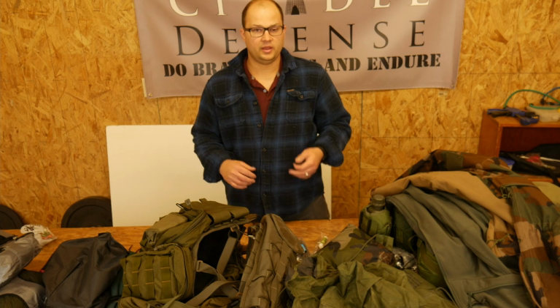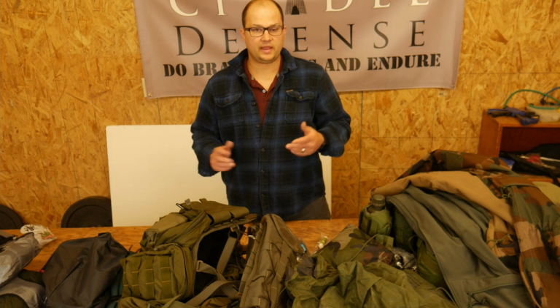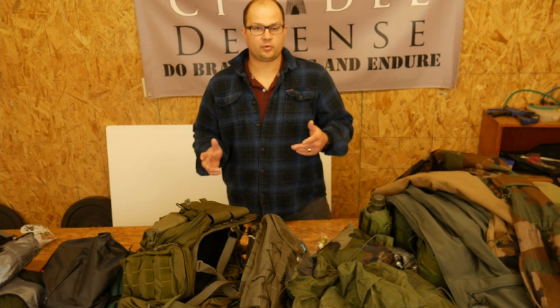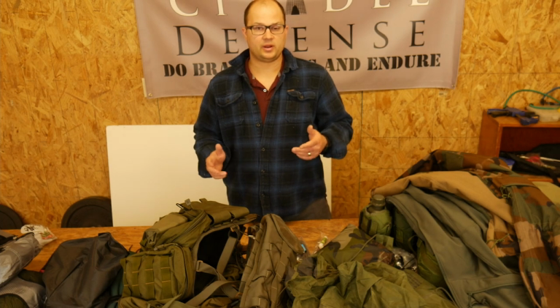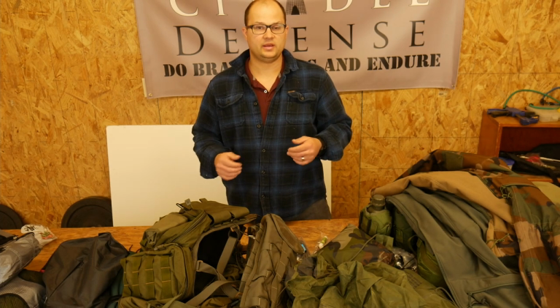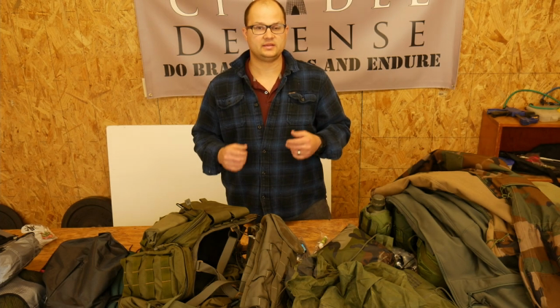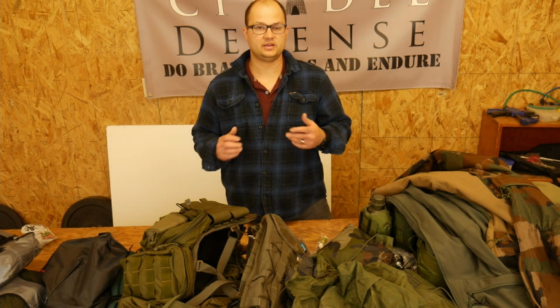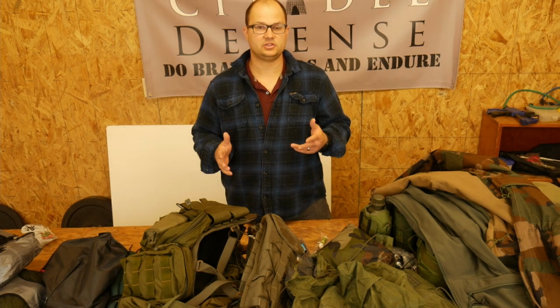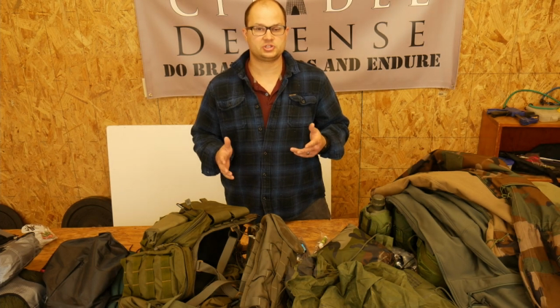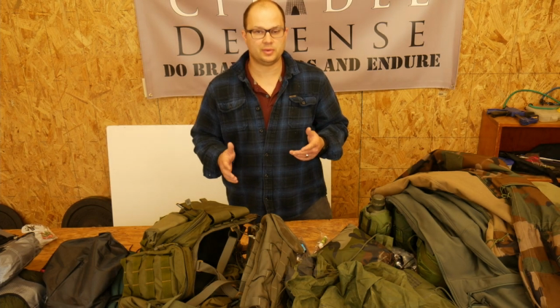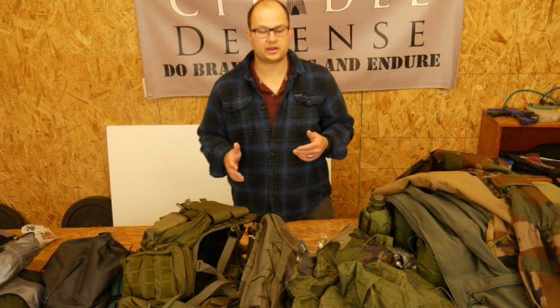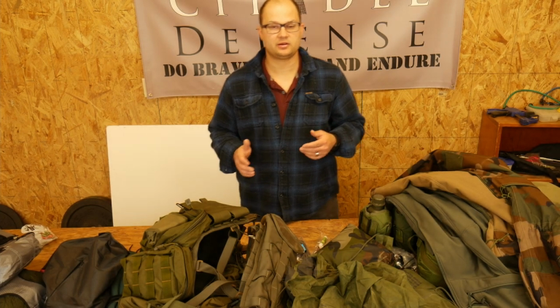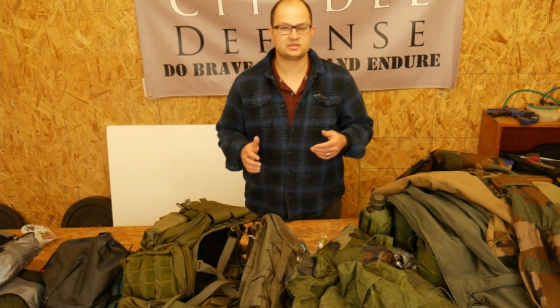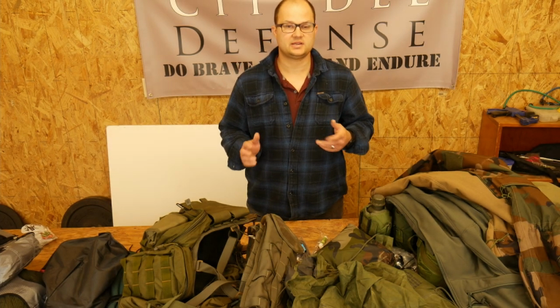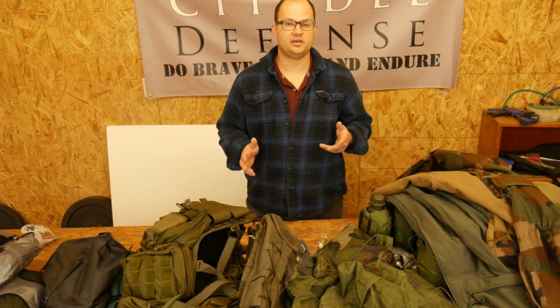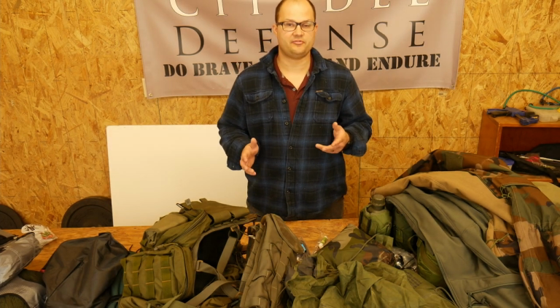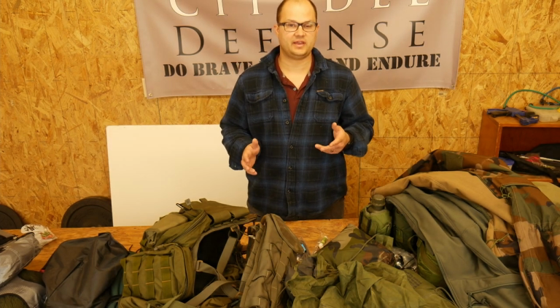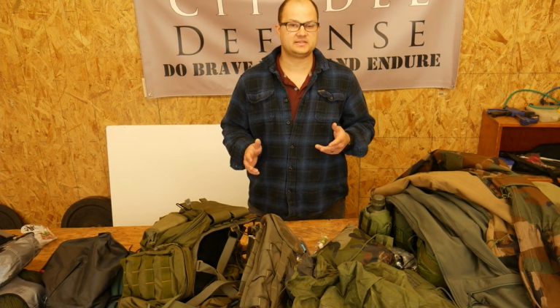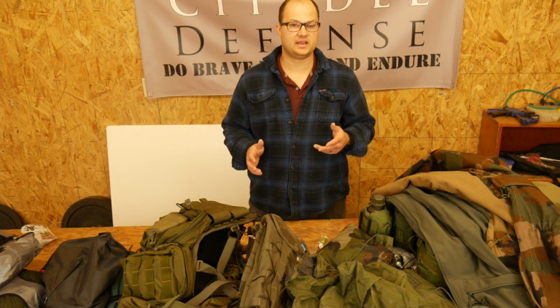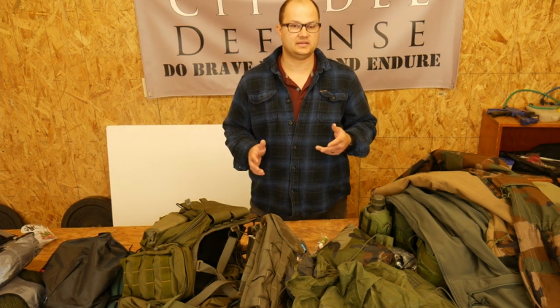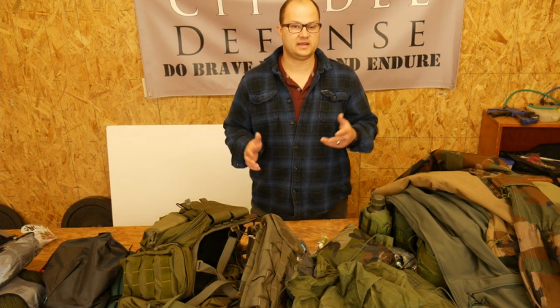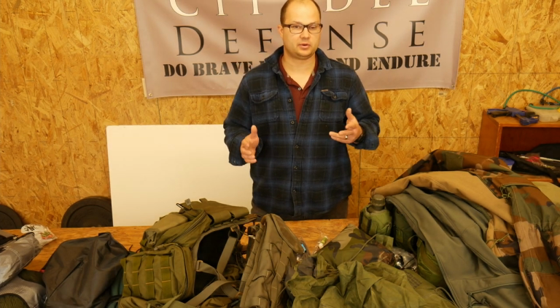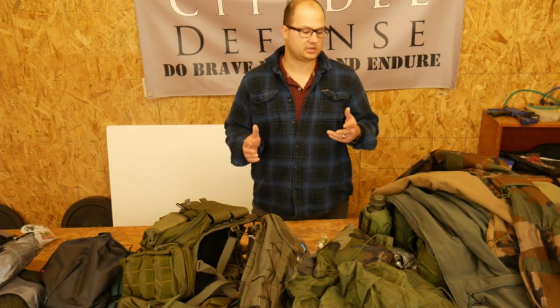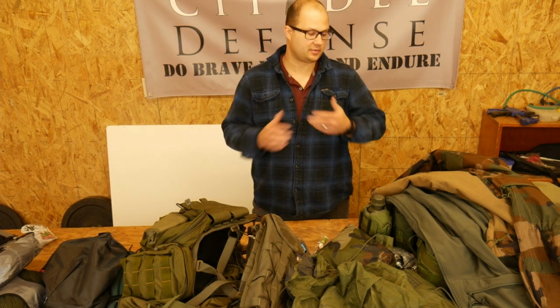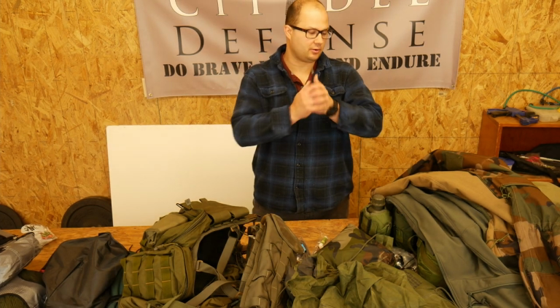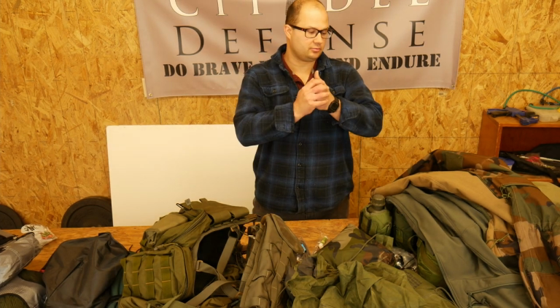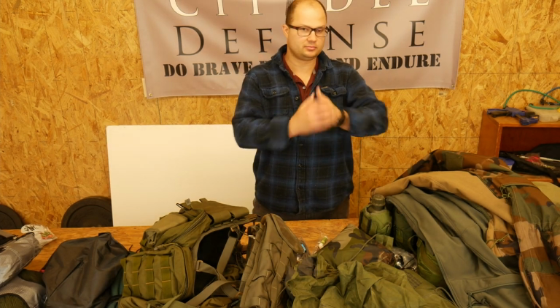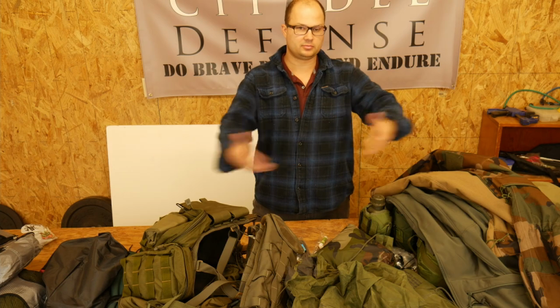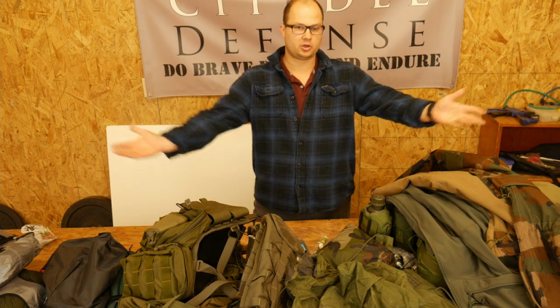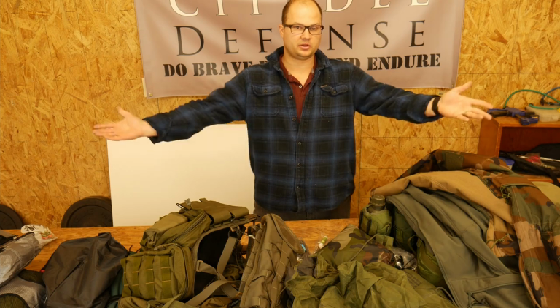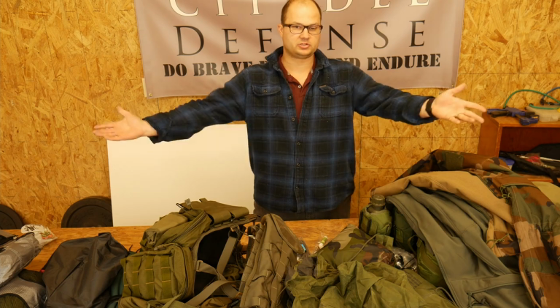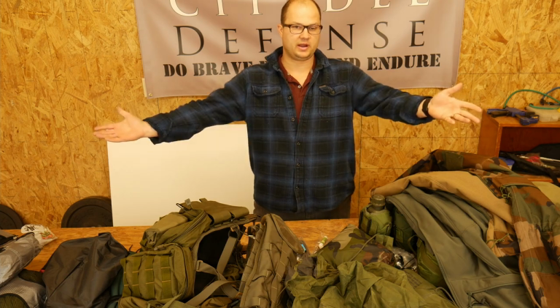Hey everyone, Dylan Schumacher, Citadel Defense, and today we're going to talk about going to training.